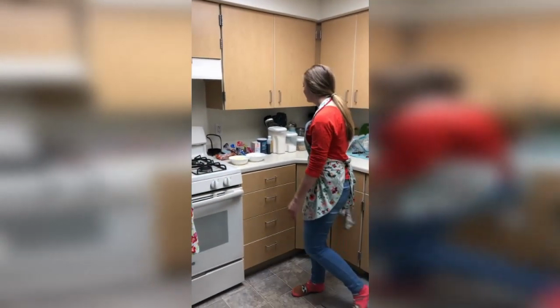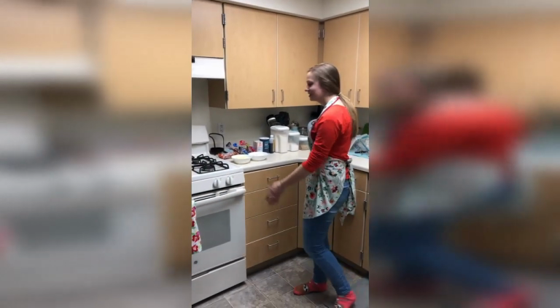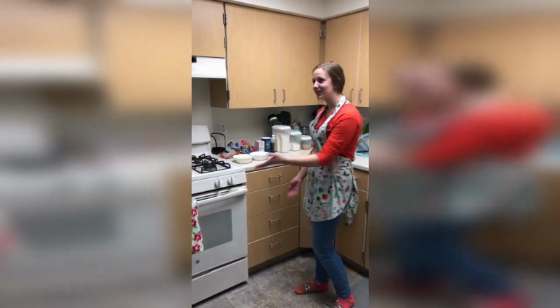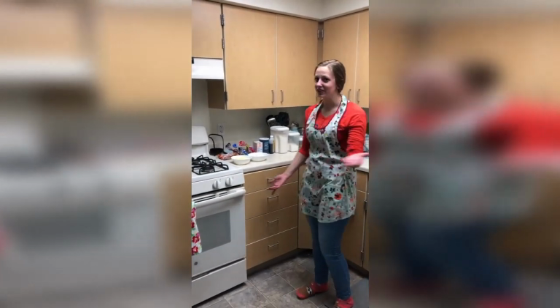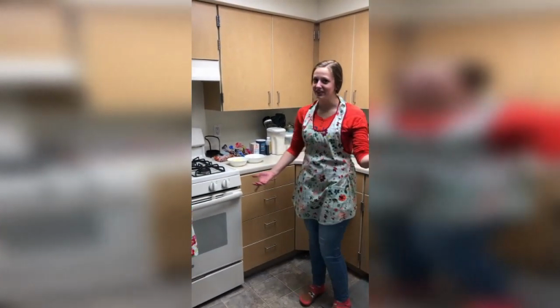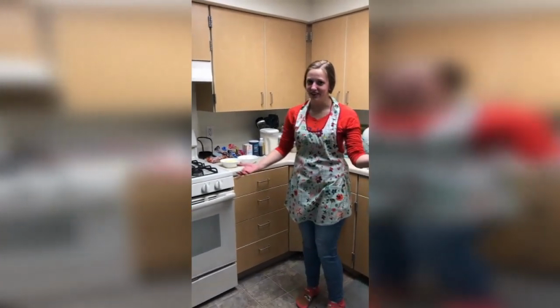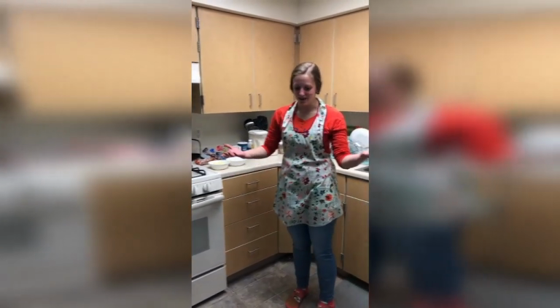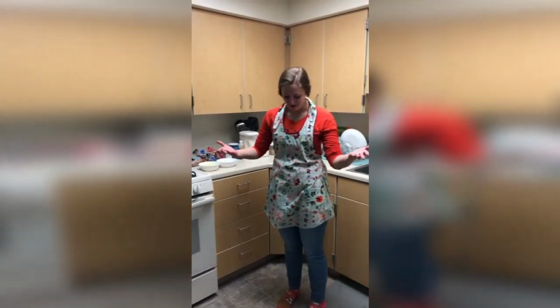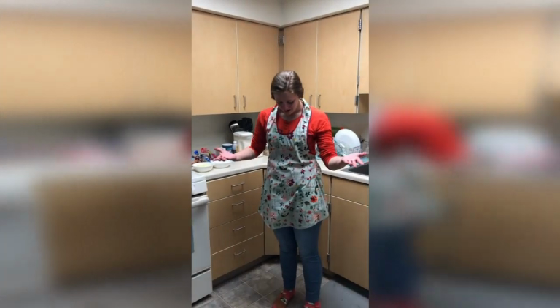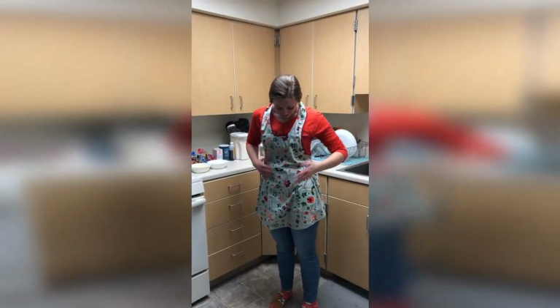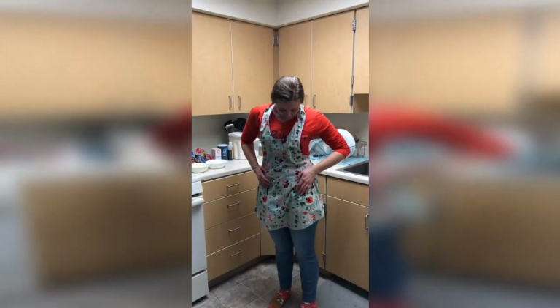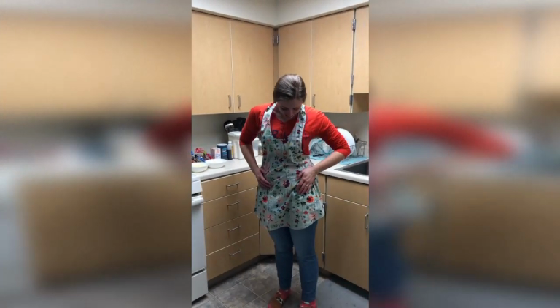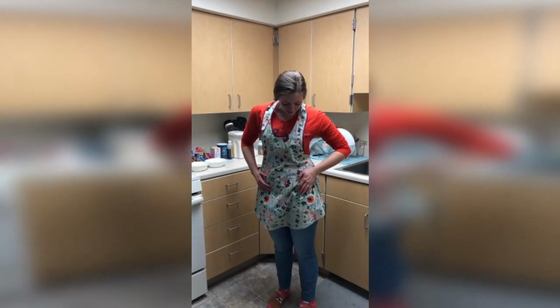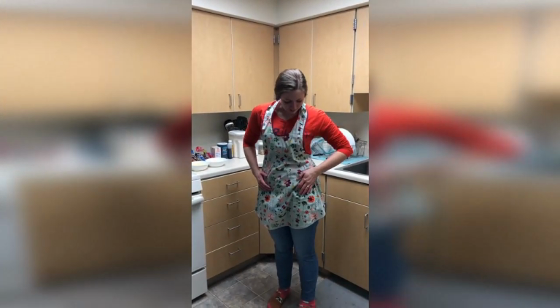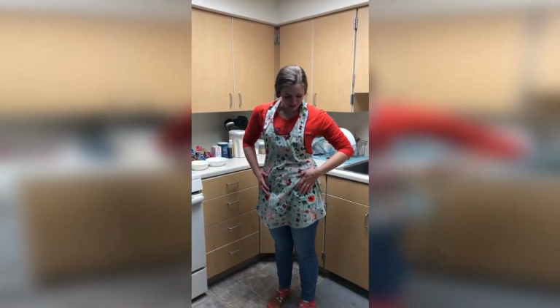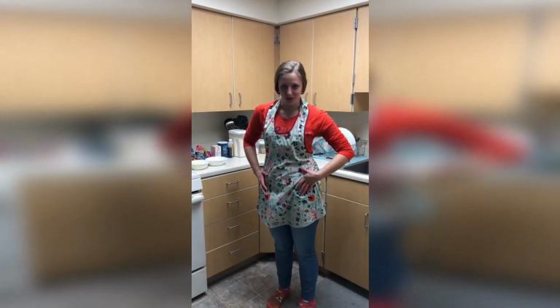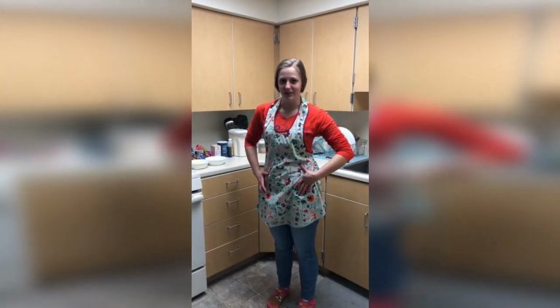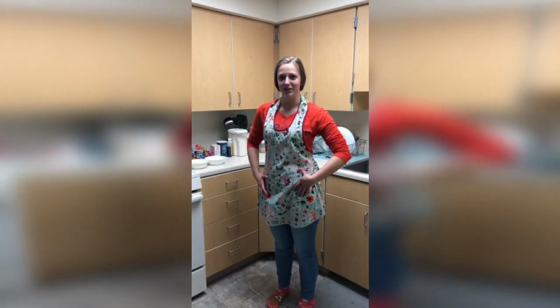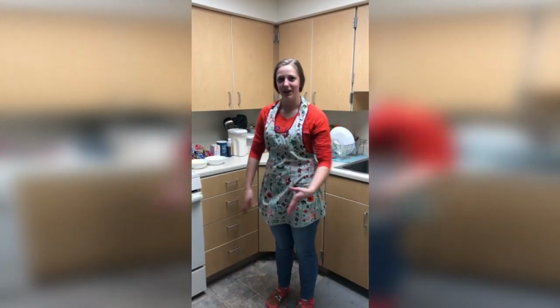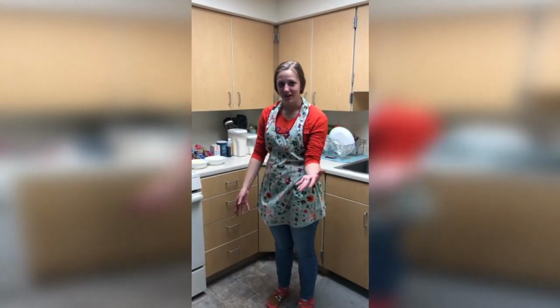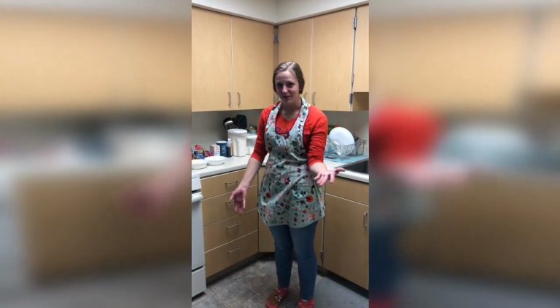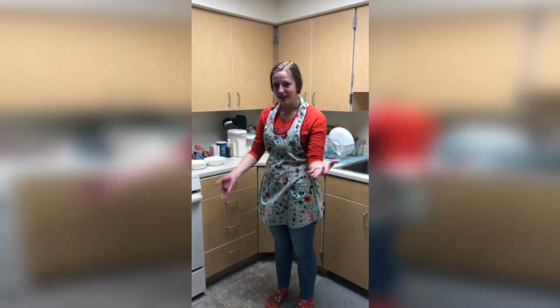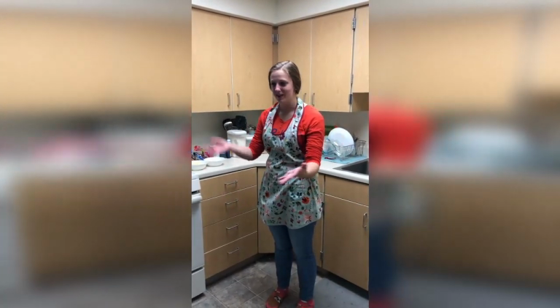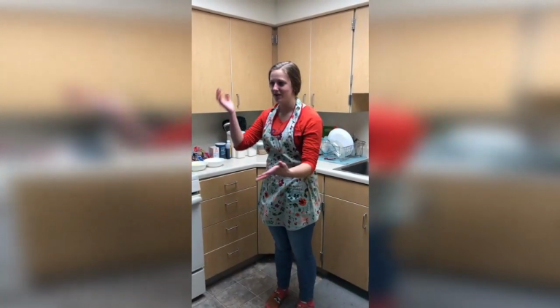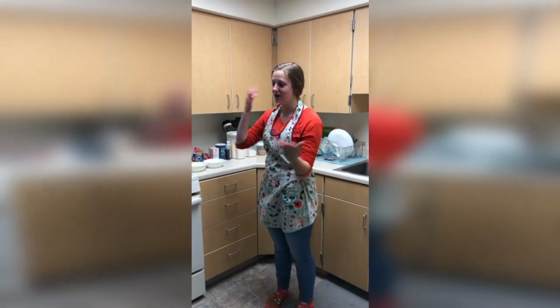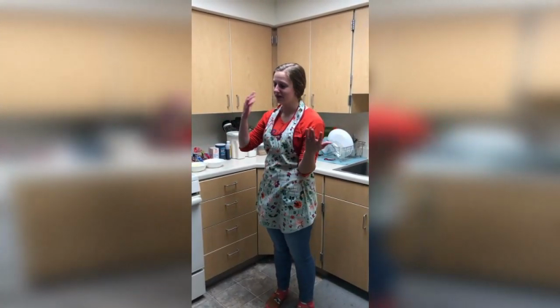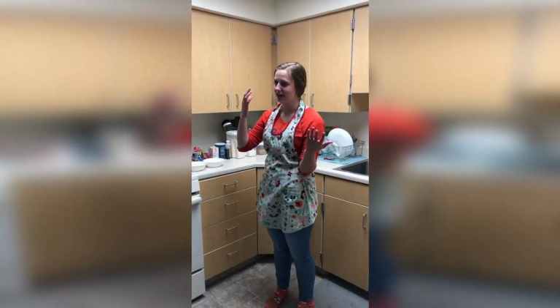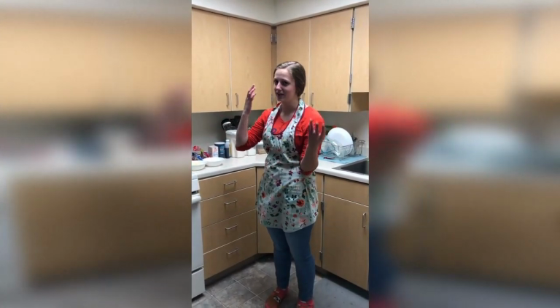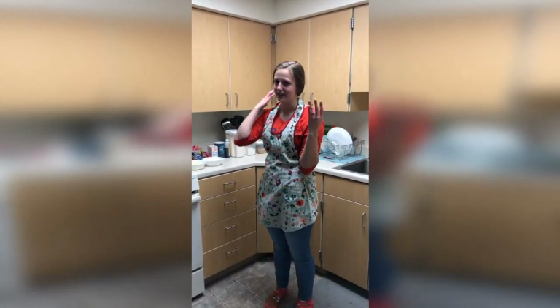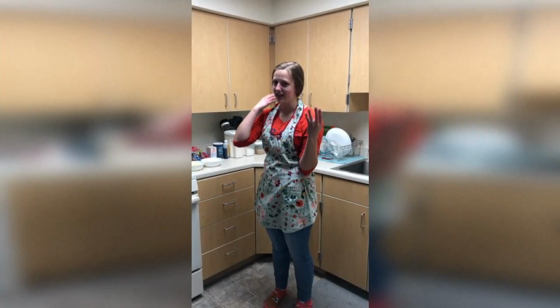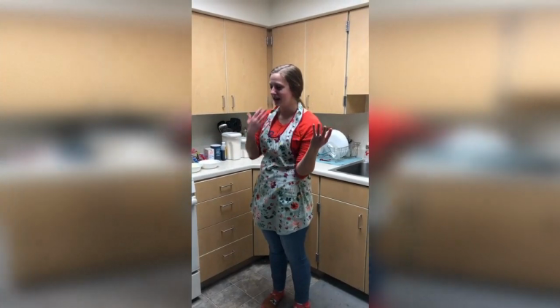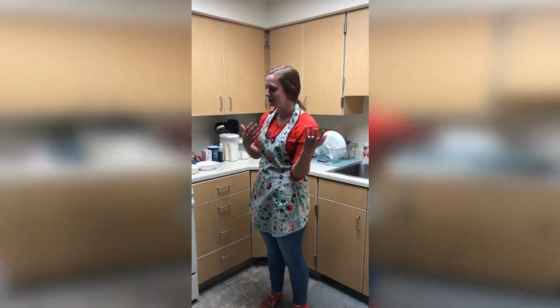So first things first, I like to wear an apron because I always get flour on me, and if you have longer hair just tie it up.